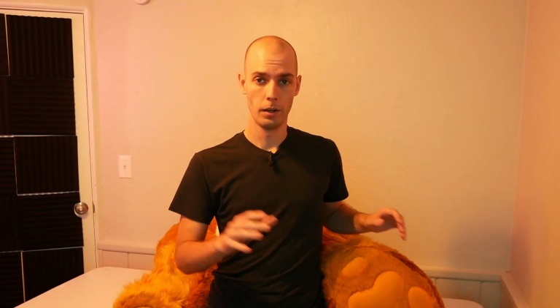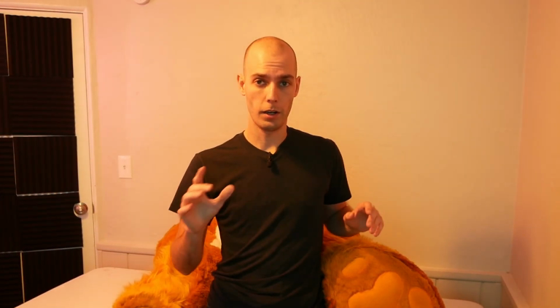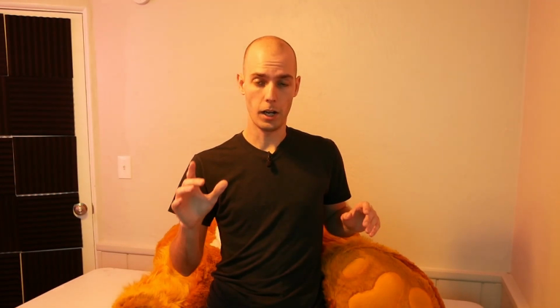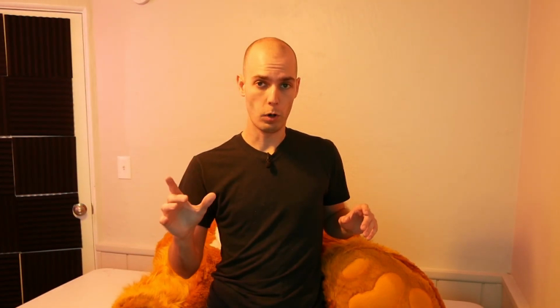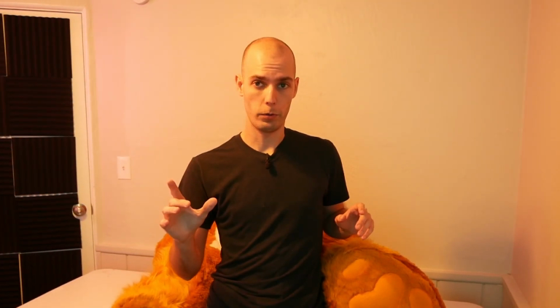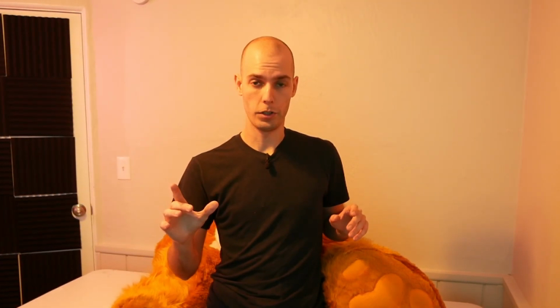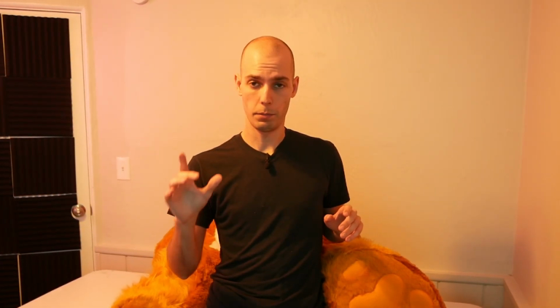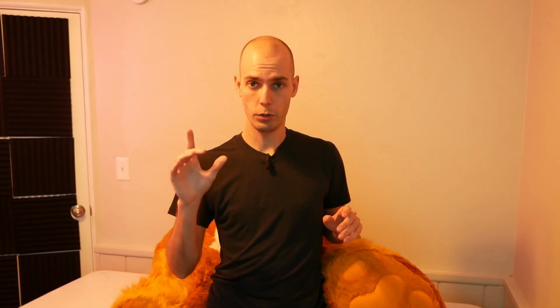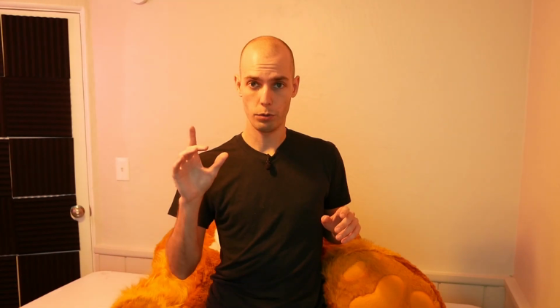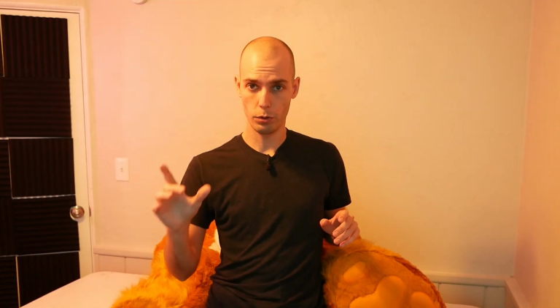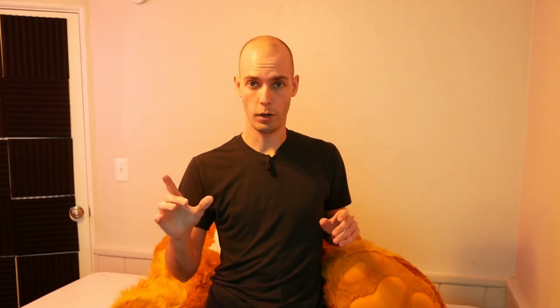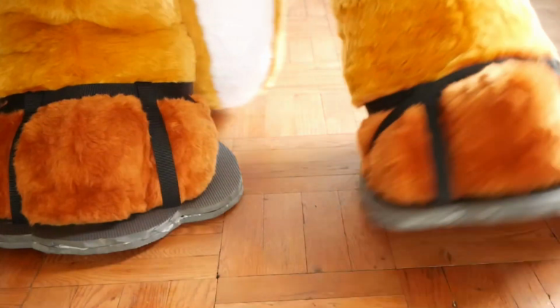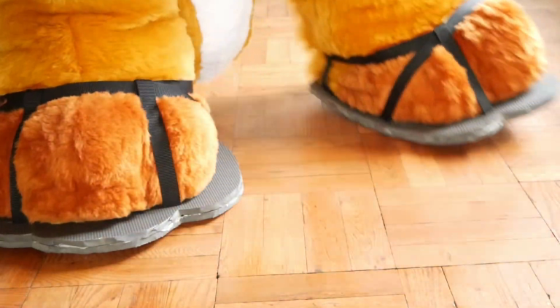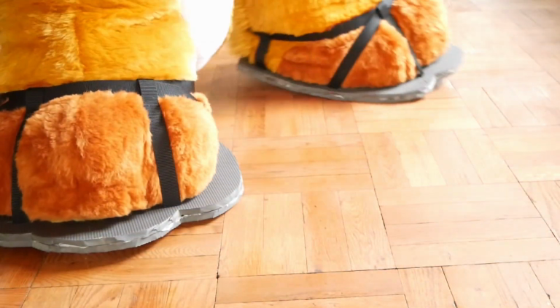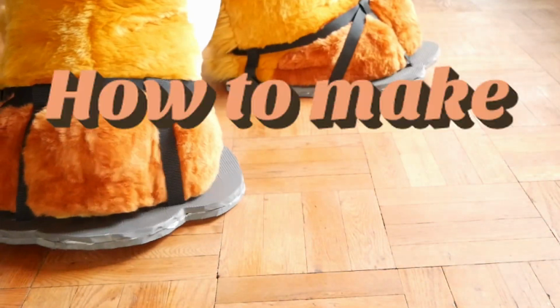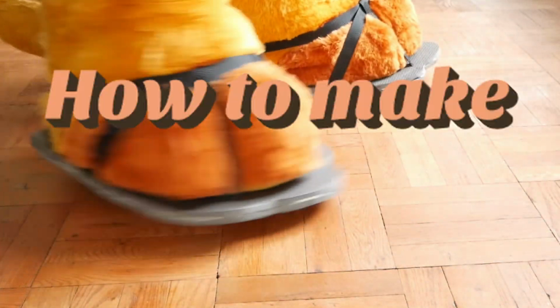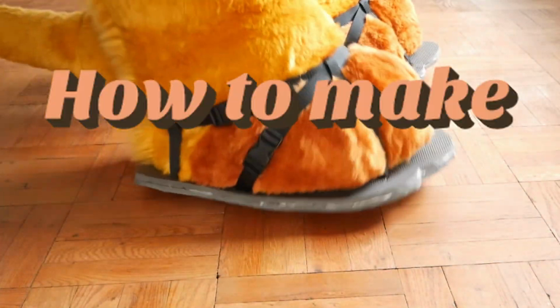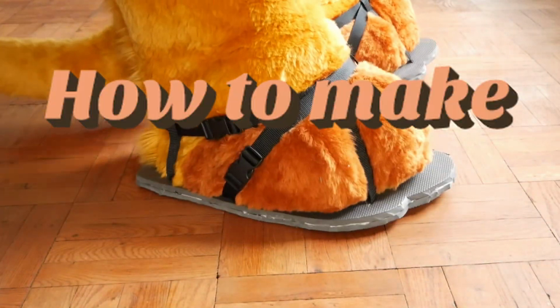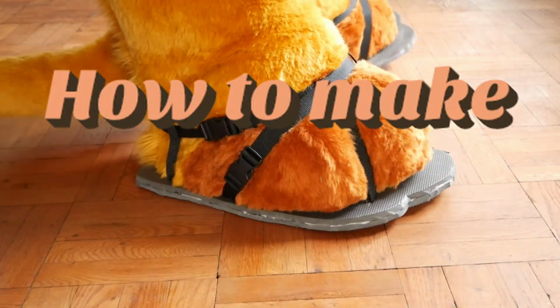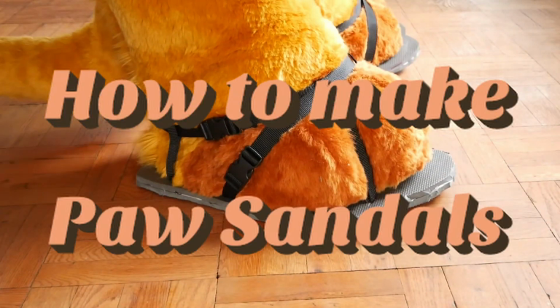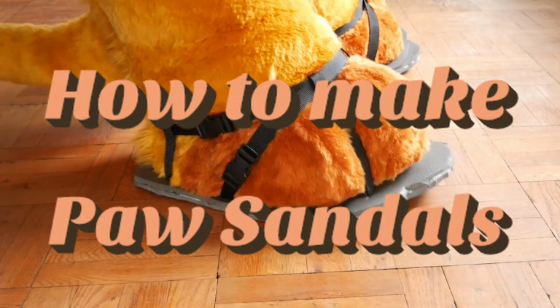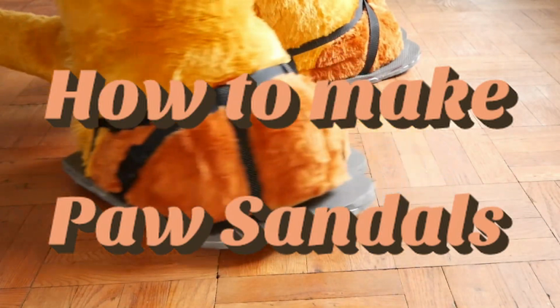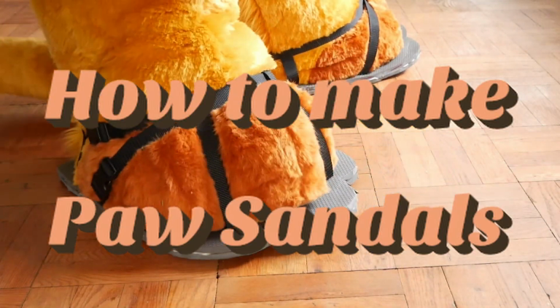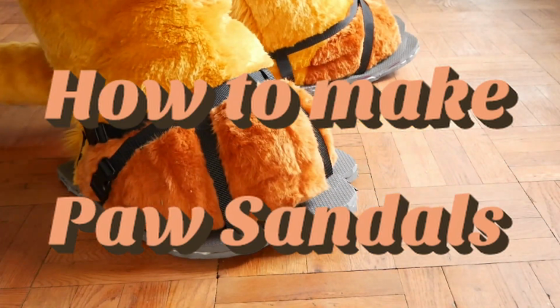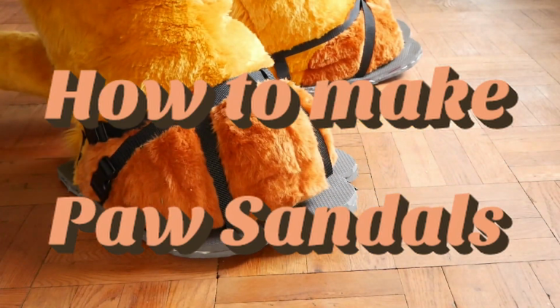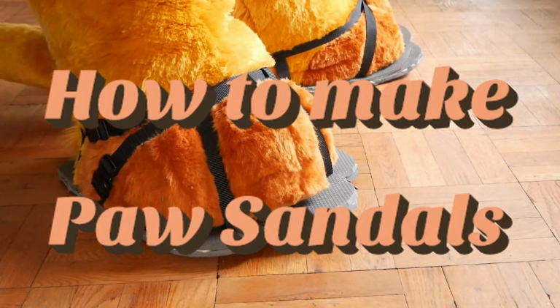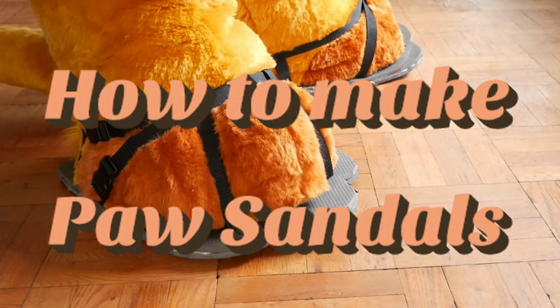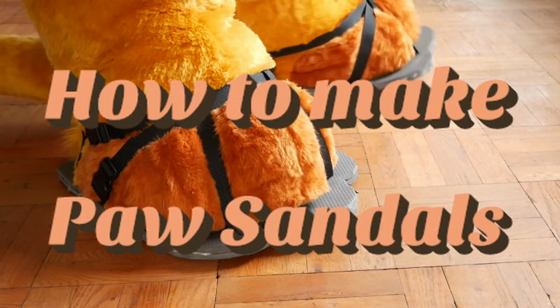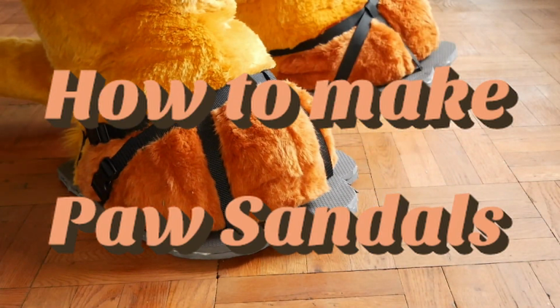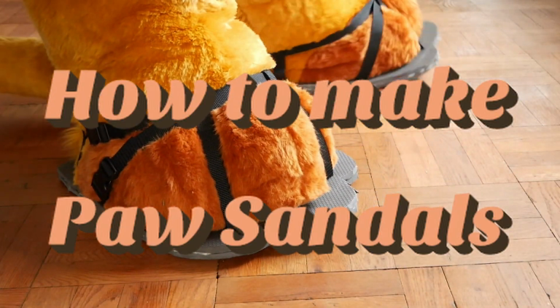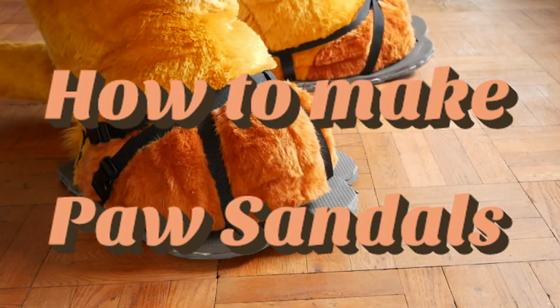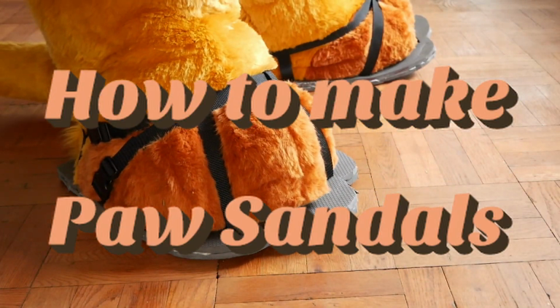Hi, I'm Waffles and I'm going to show you how we can make some quick, dirty, and easy fursuit sandals that we can use to protect our beans.